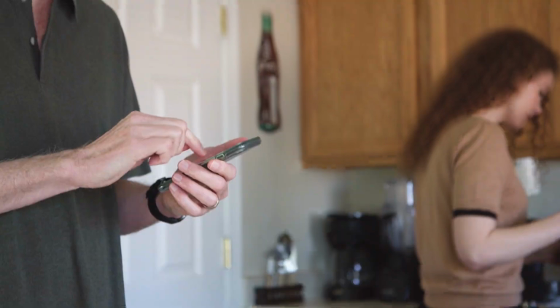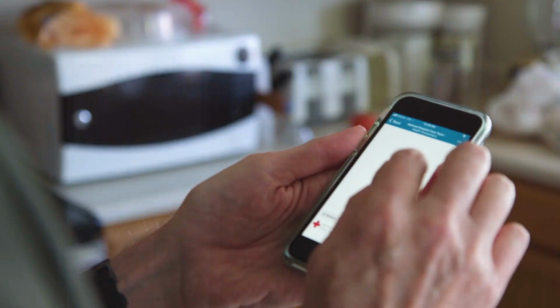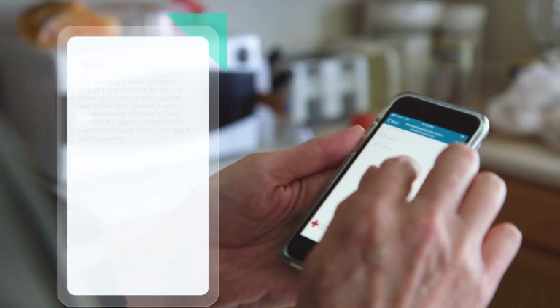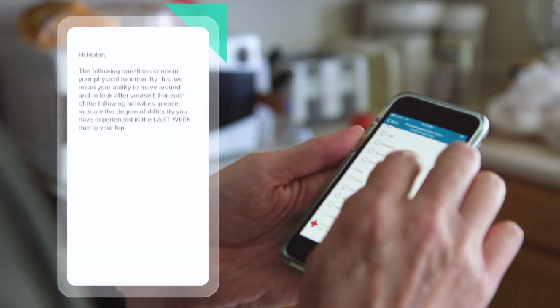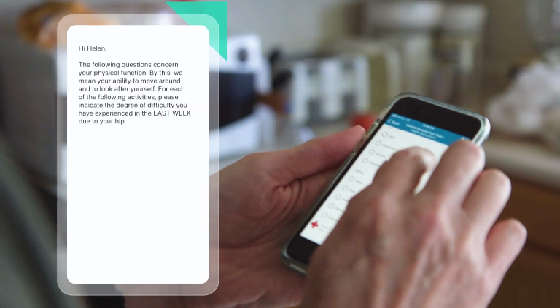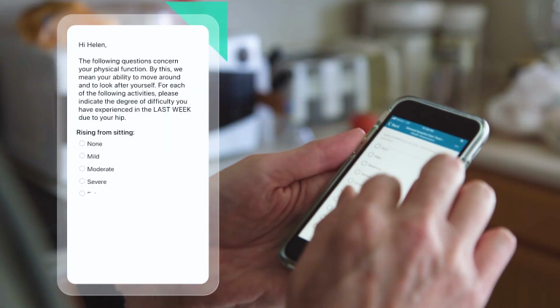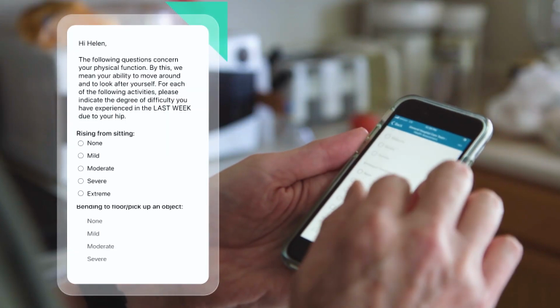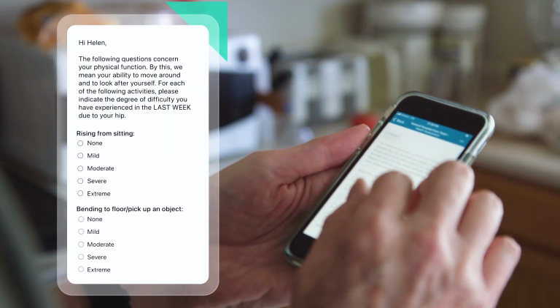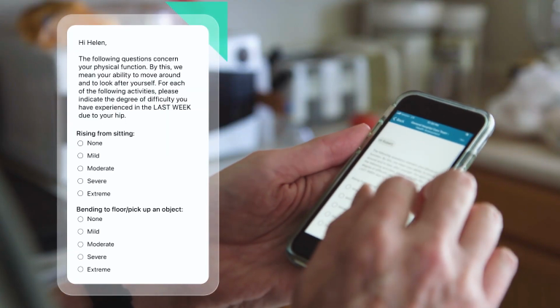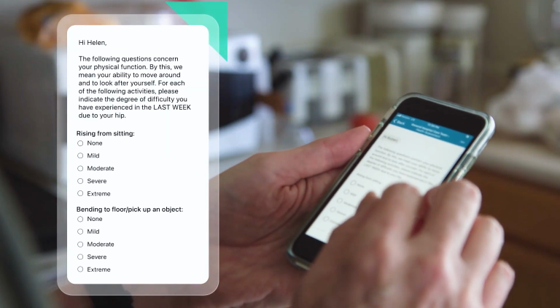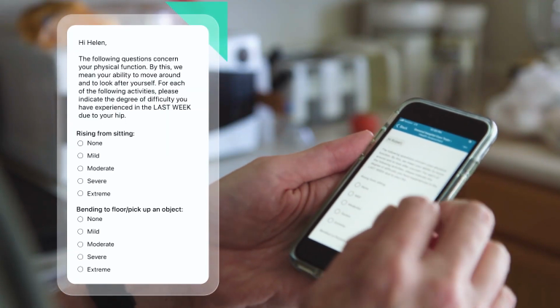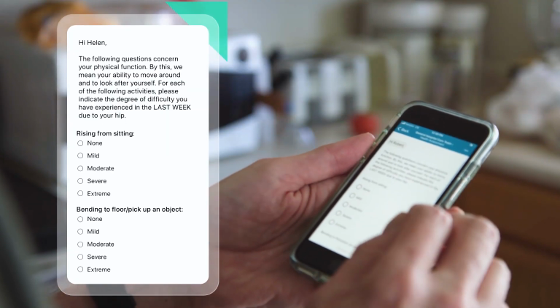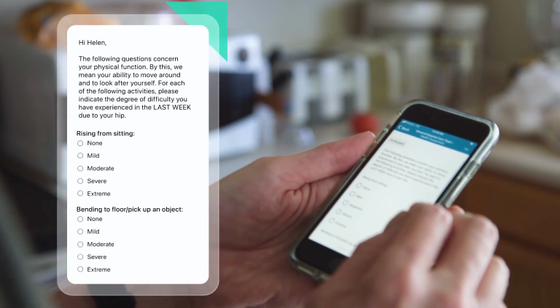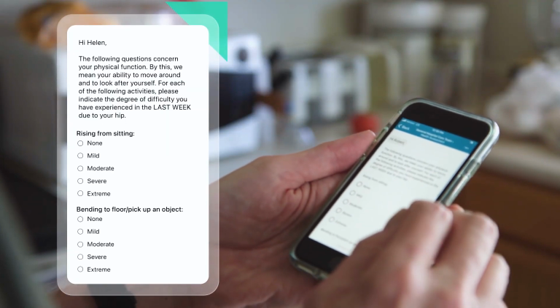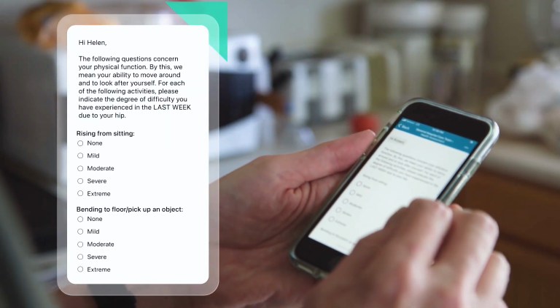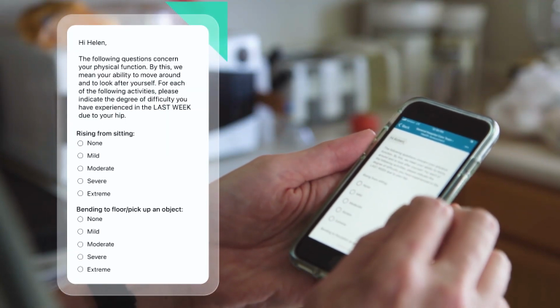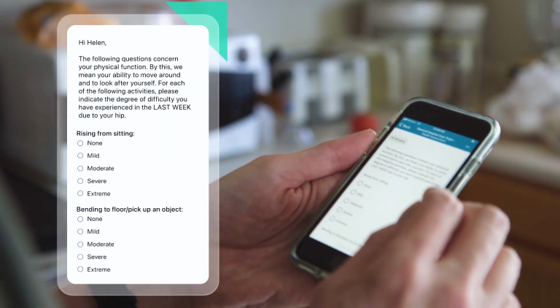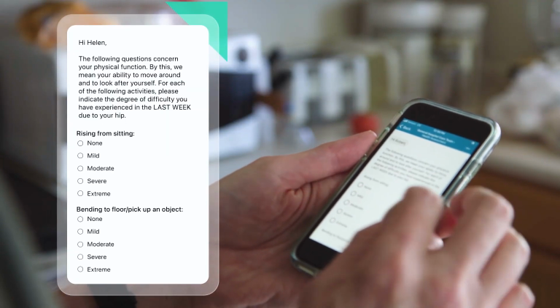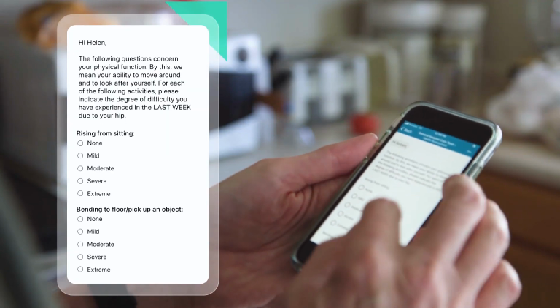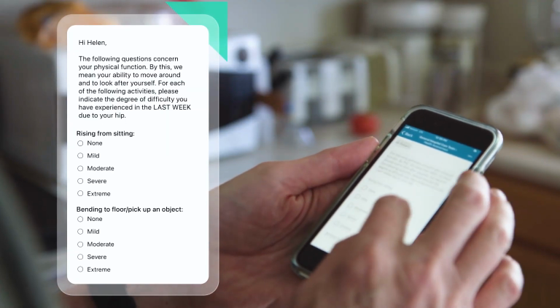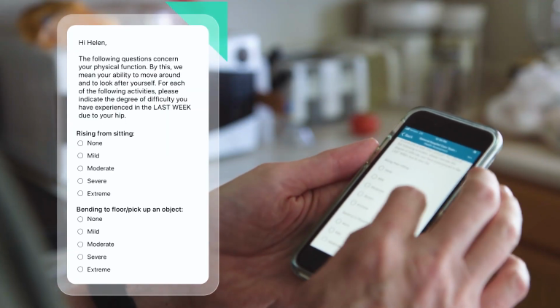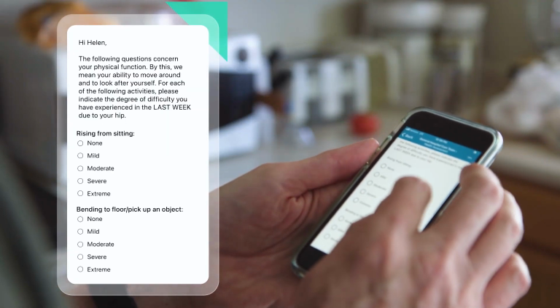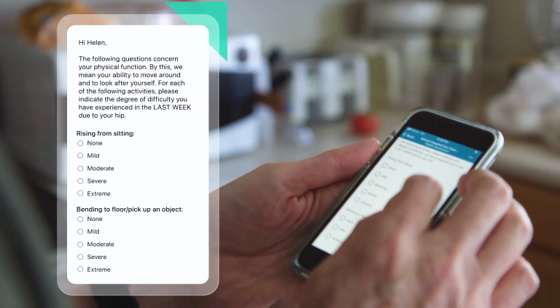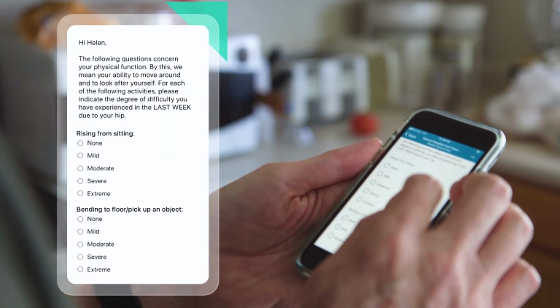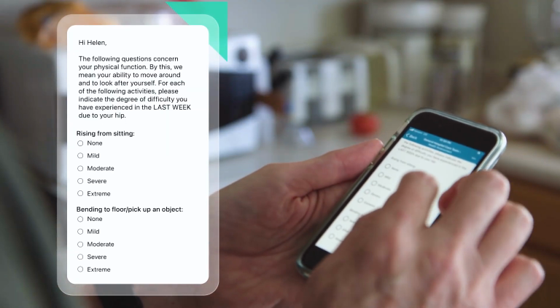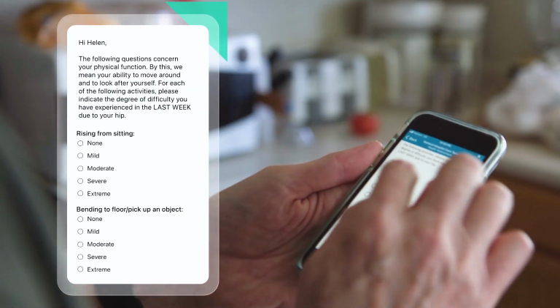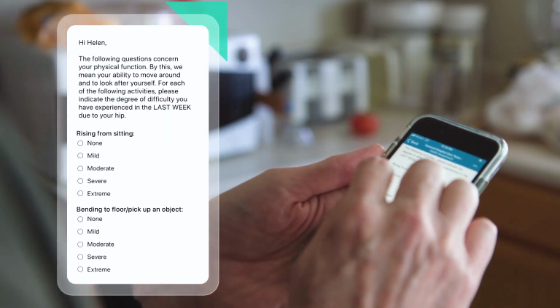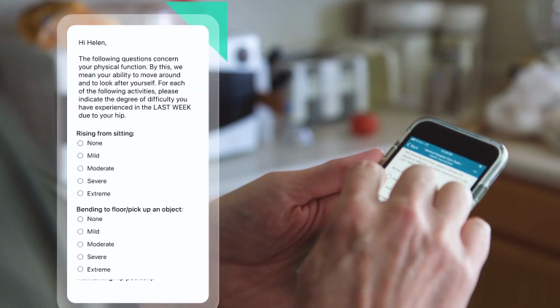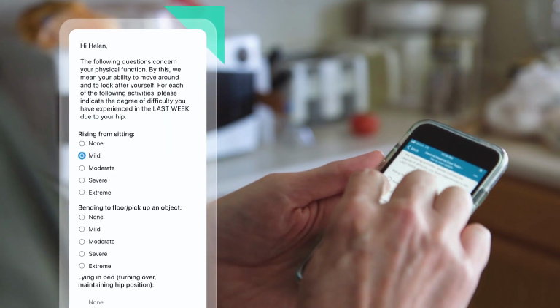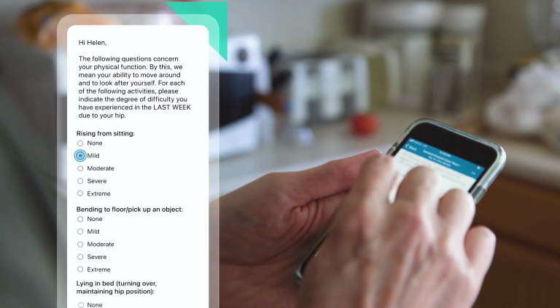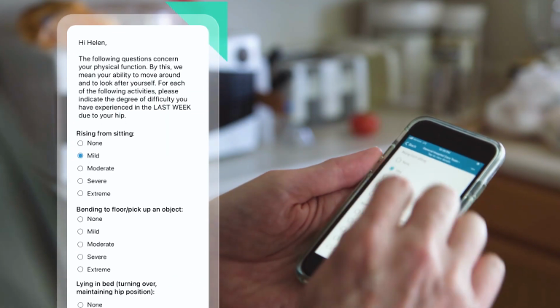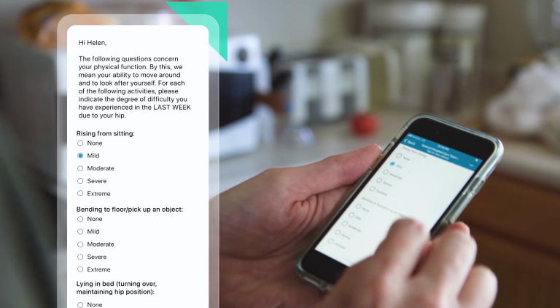TWISL can help you collect patient reported outcome measures and integrate this information back into your EHR or submit it to the appropriate reporting agency.